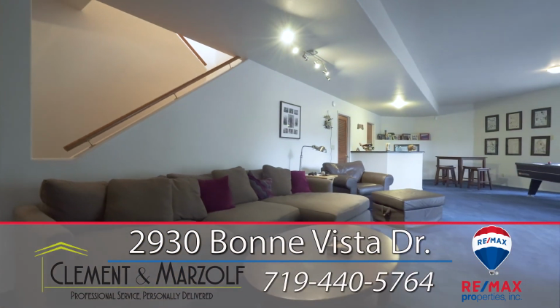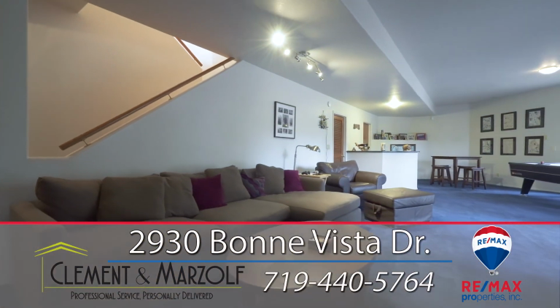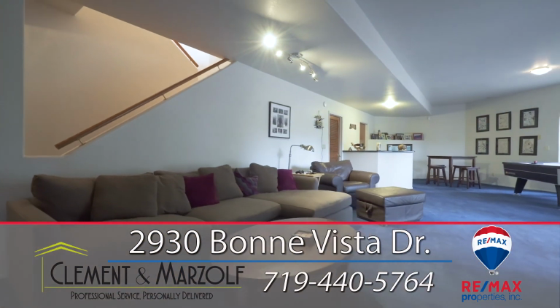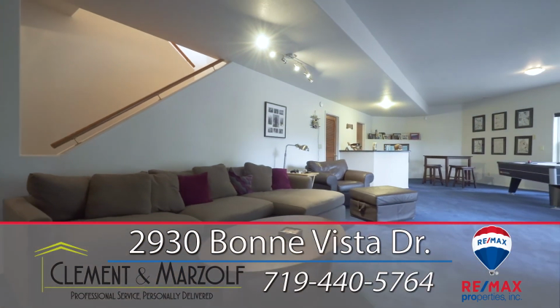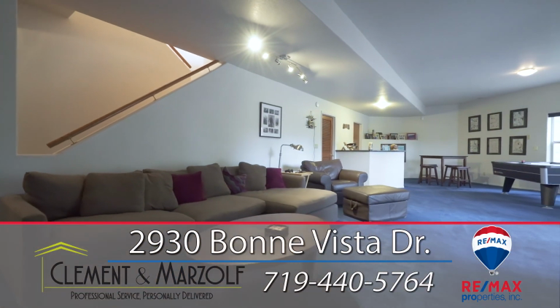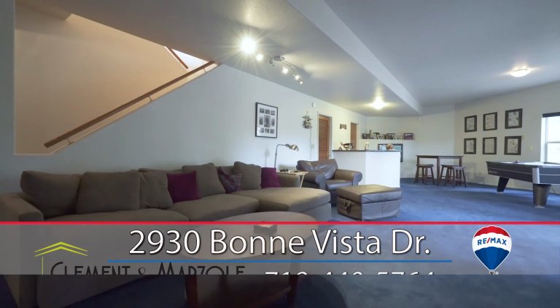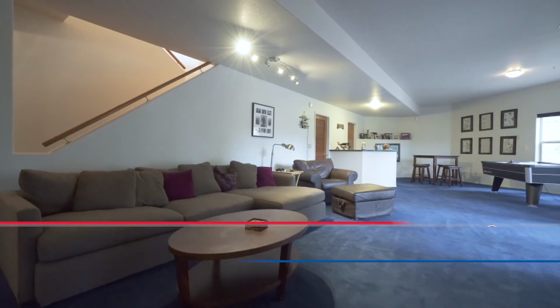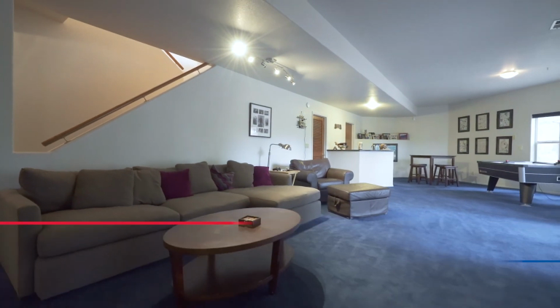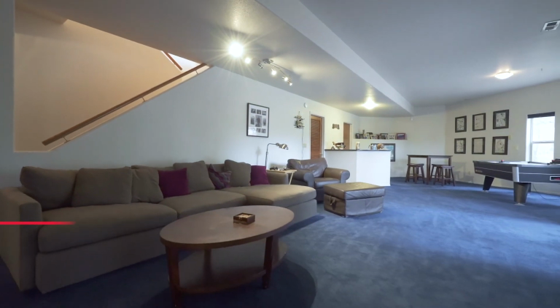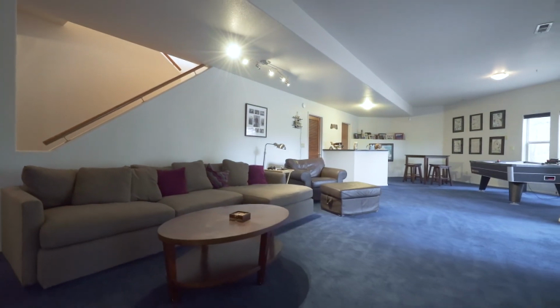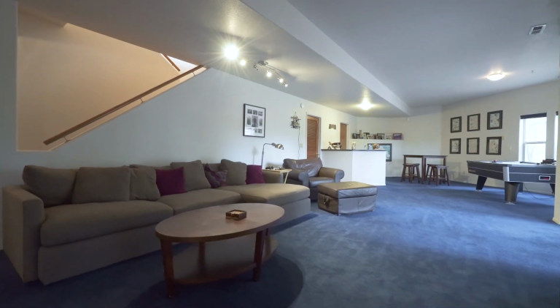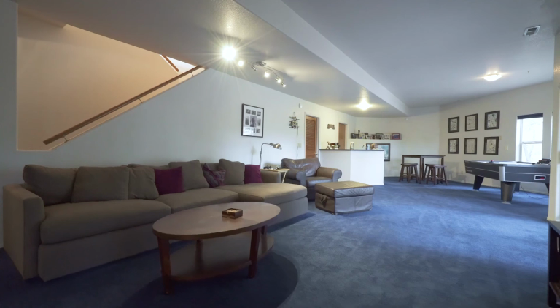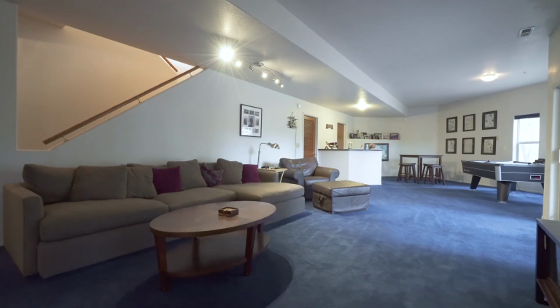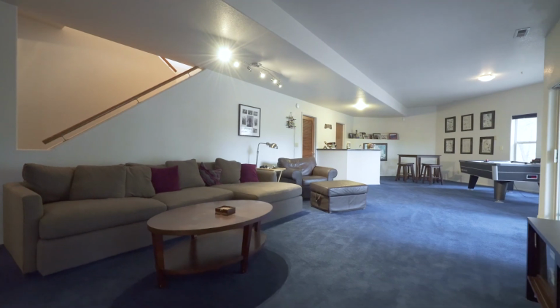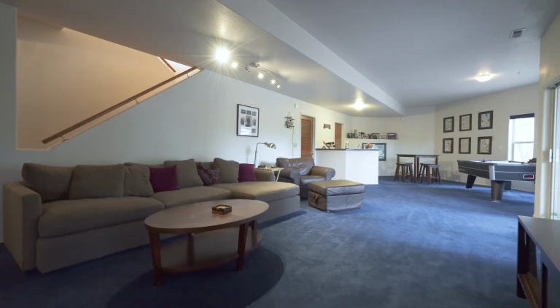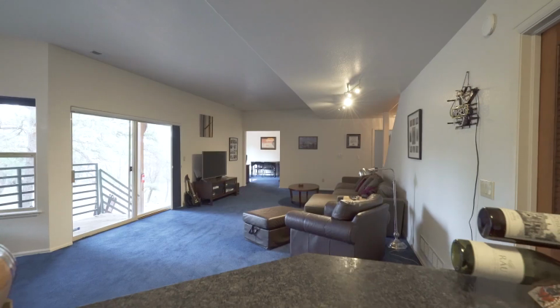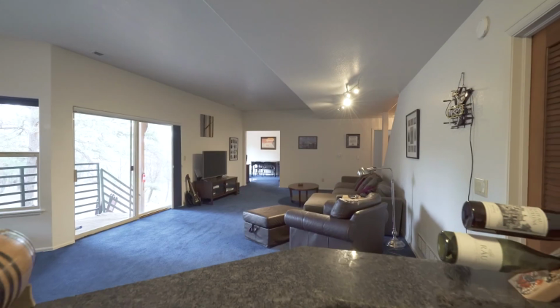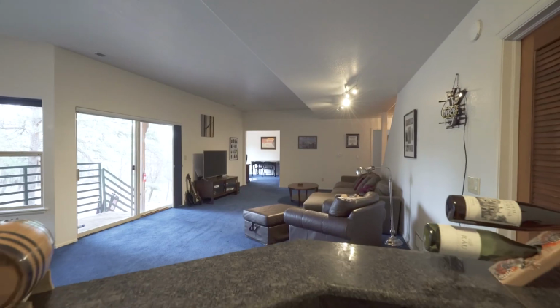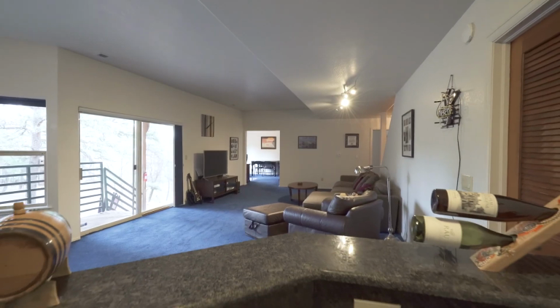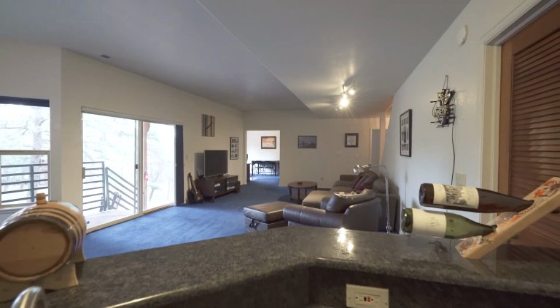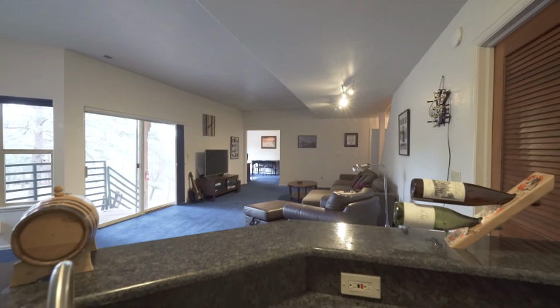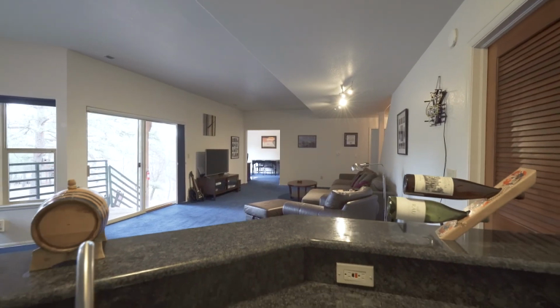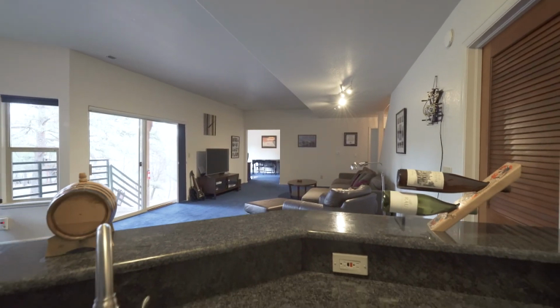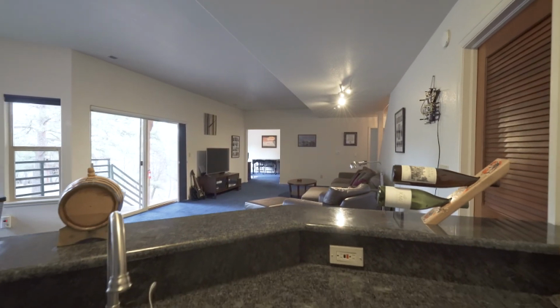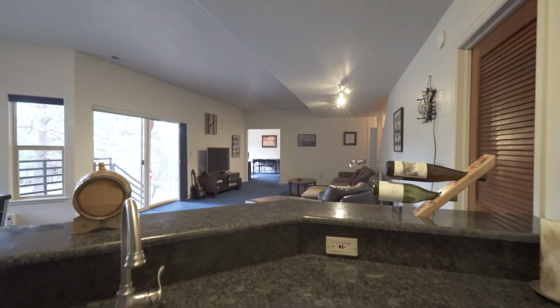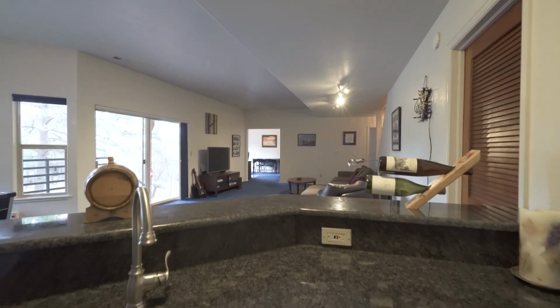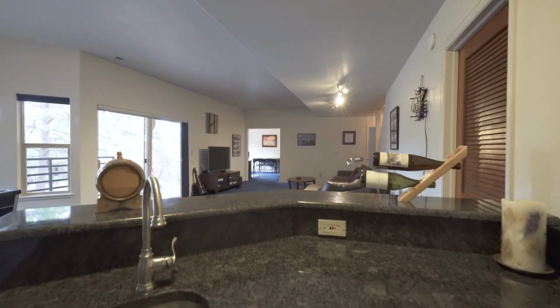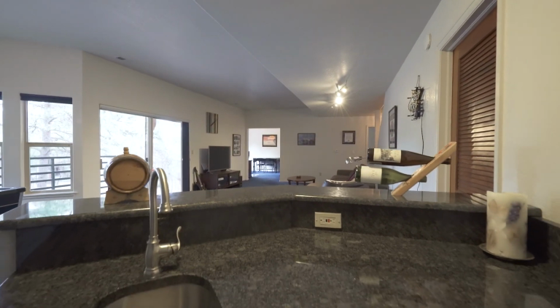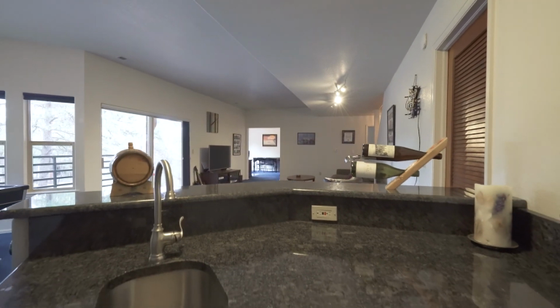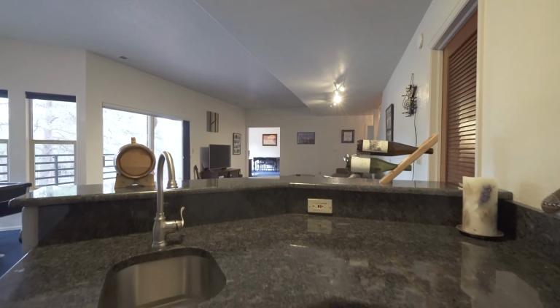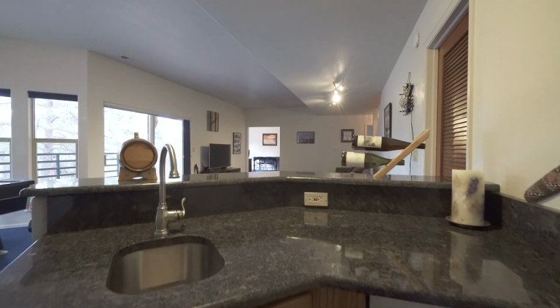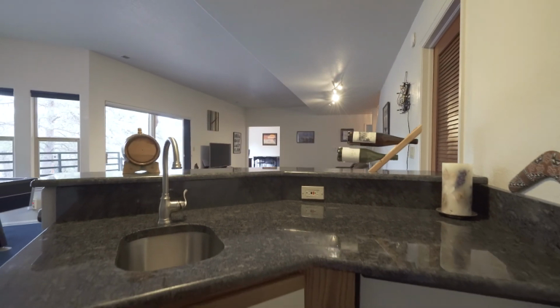Meander downstairs and you will find more living space, a wet bar, and a walk-out to a patio with a fire pit.